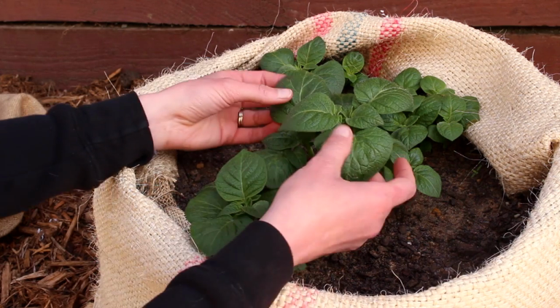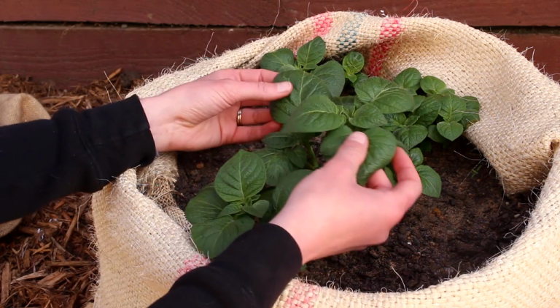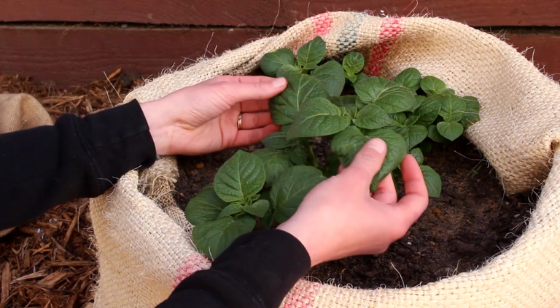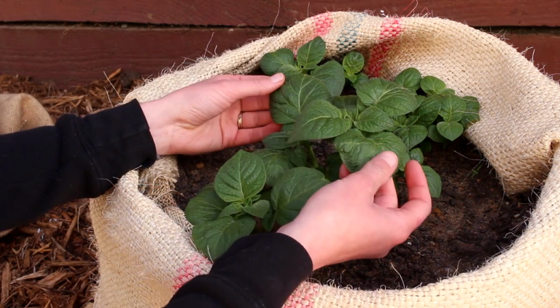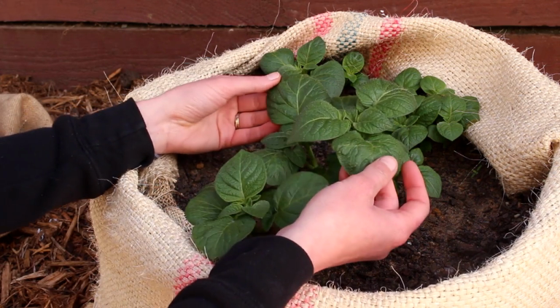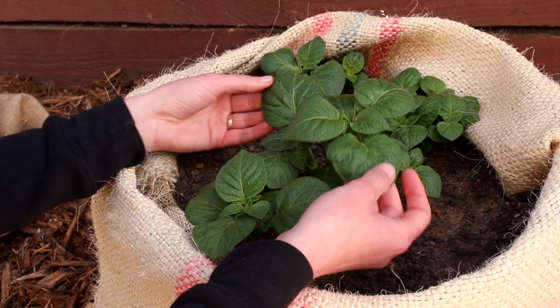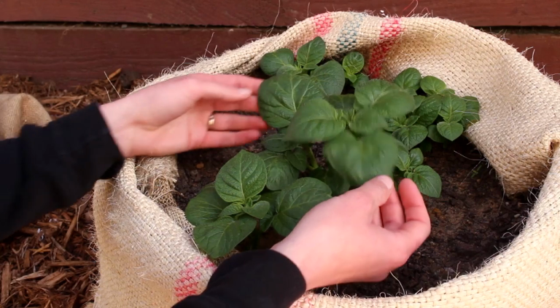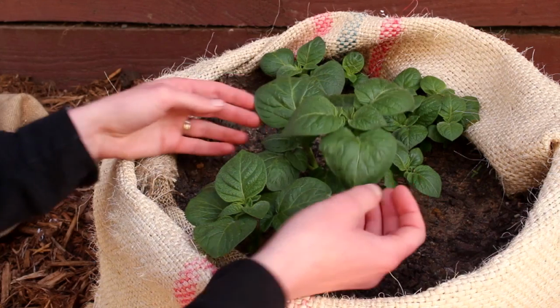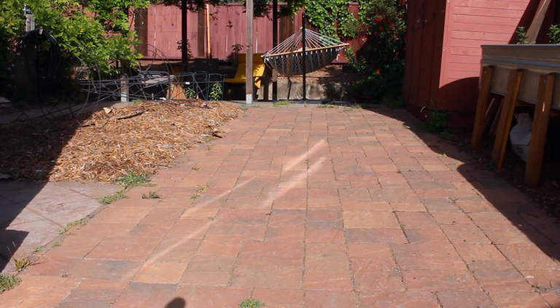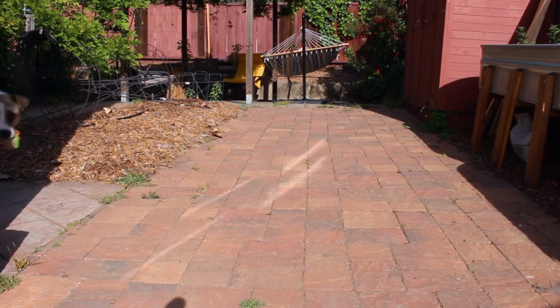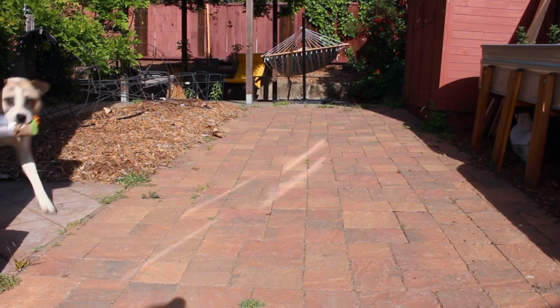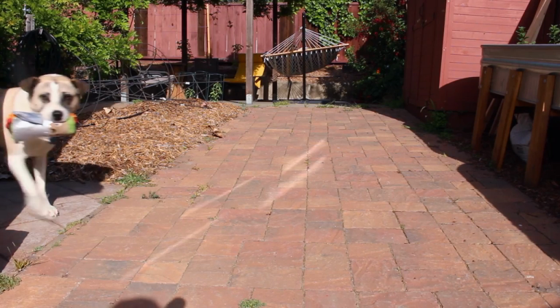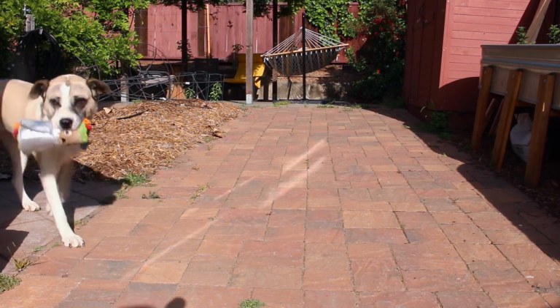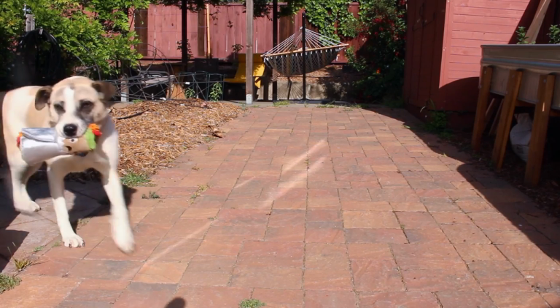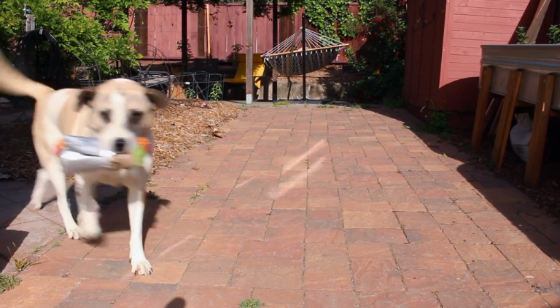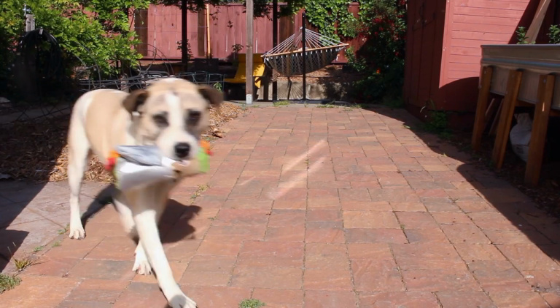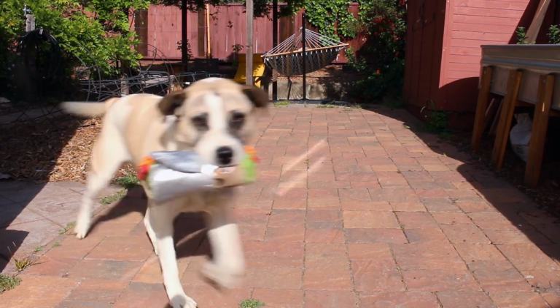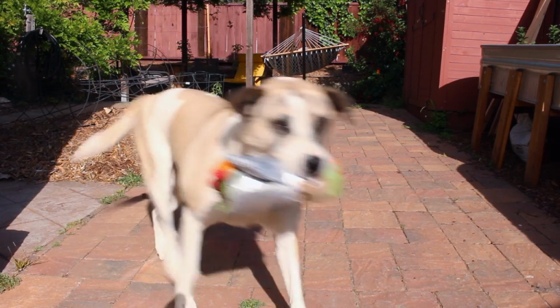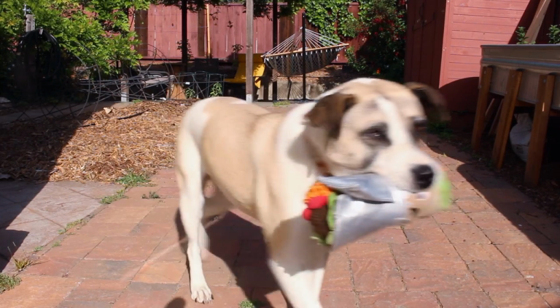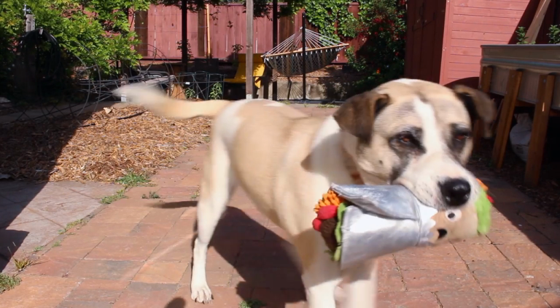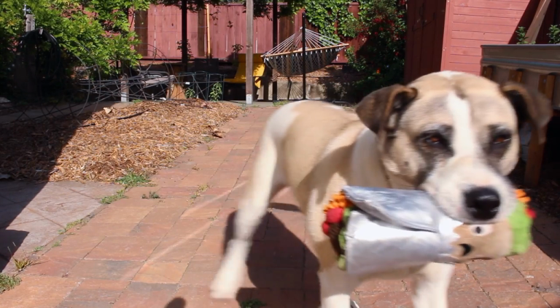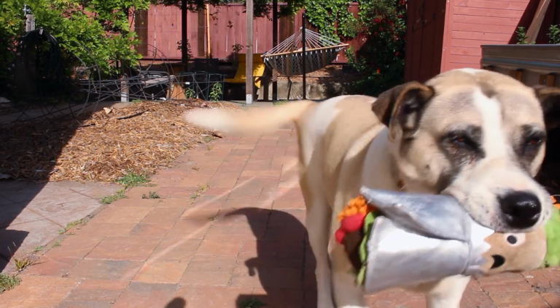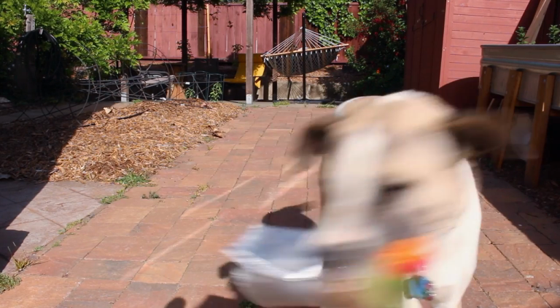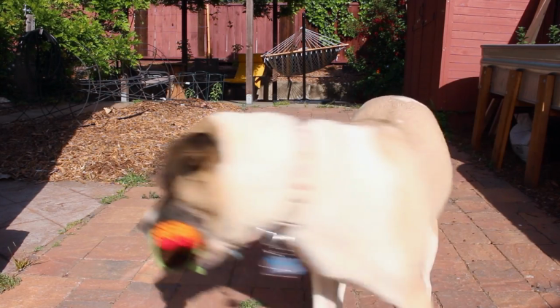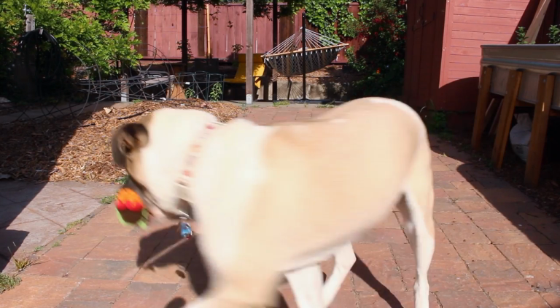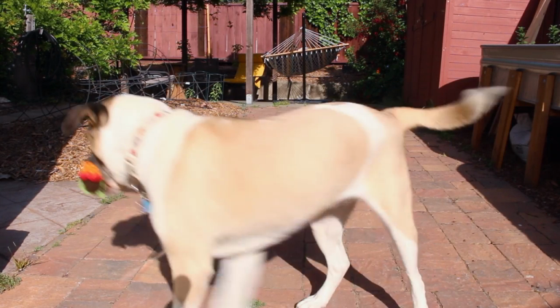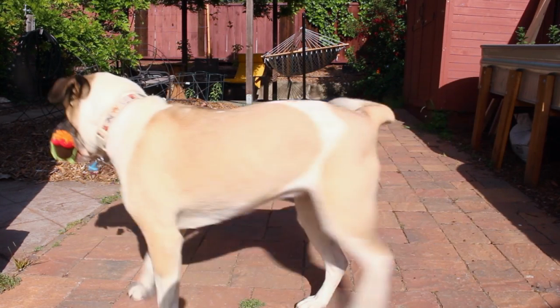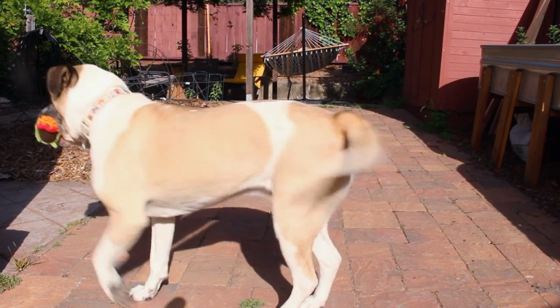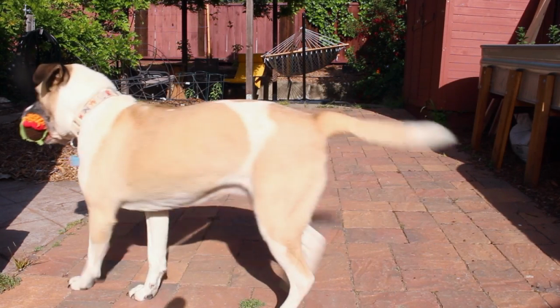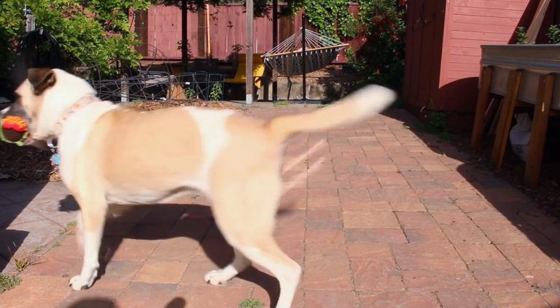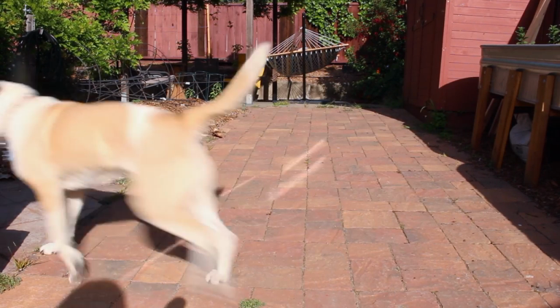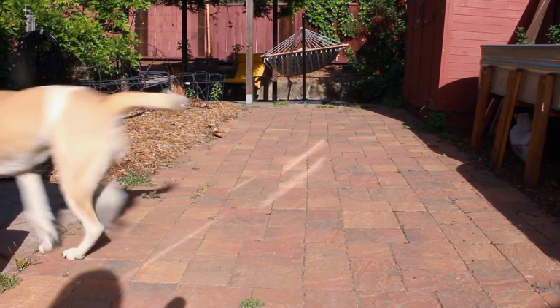Happy potato planting! Thanks for watching. Like and subscribe if you love Rita like I do.